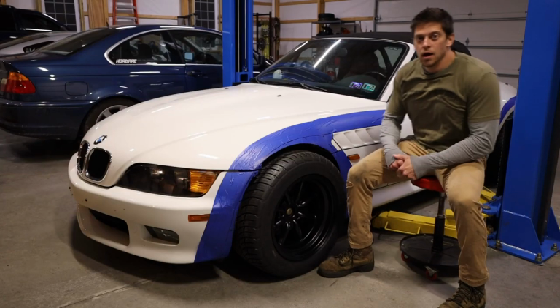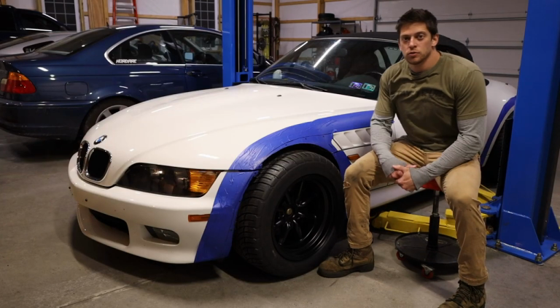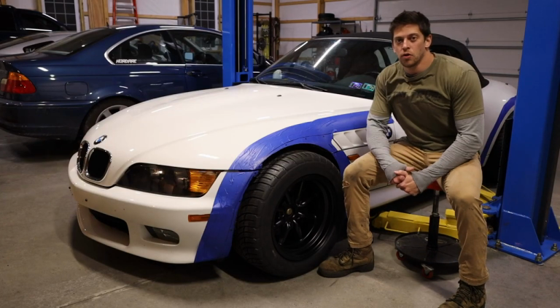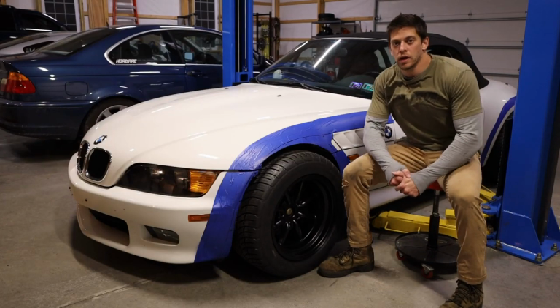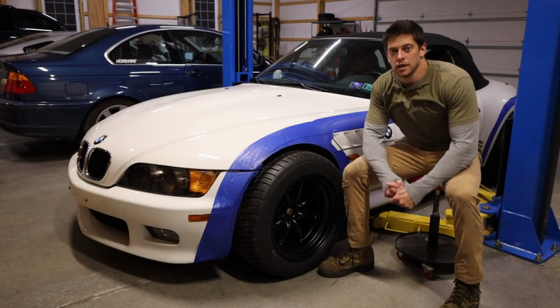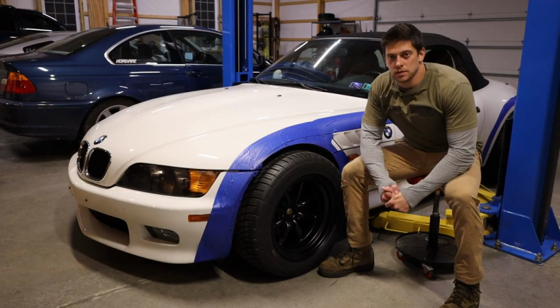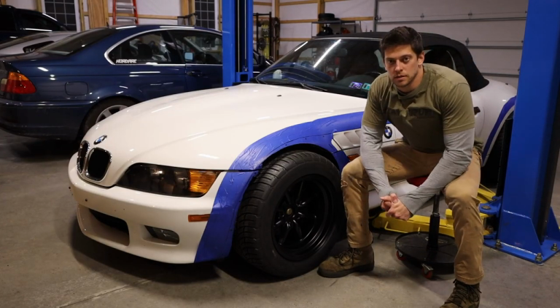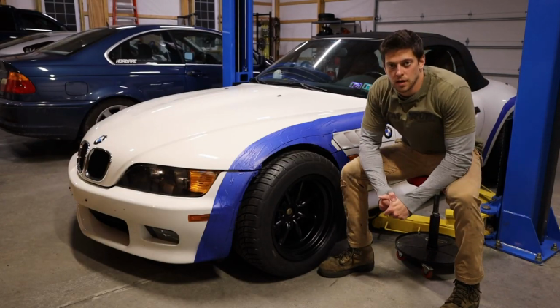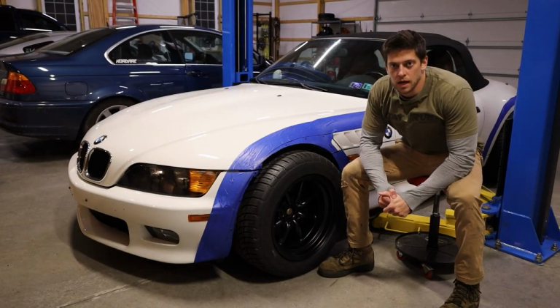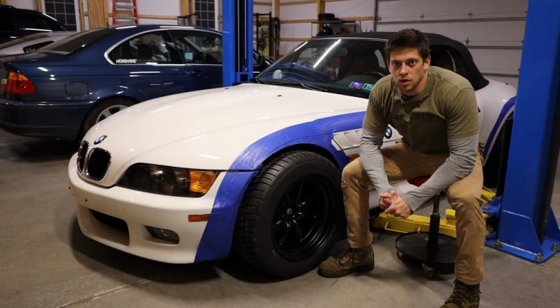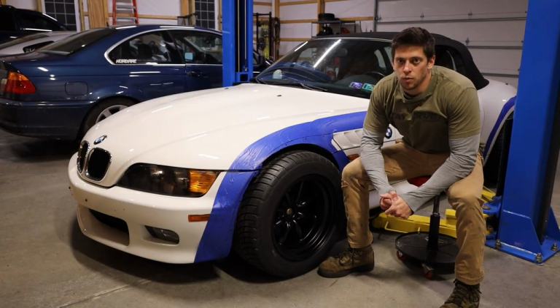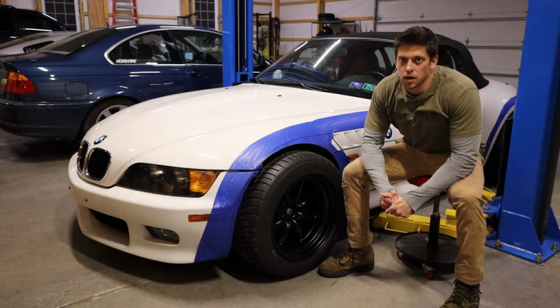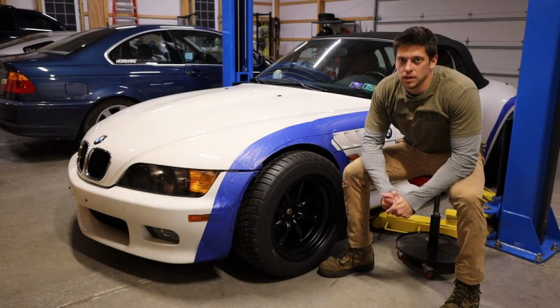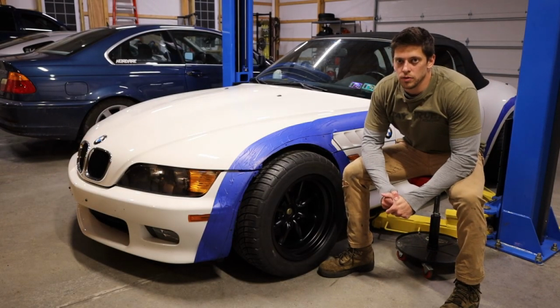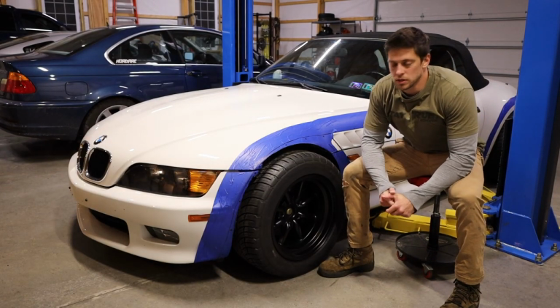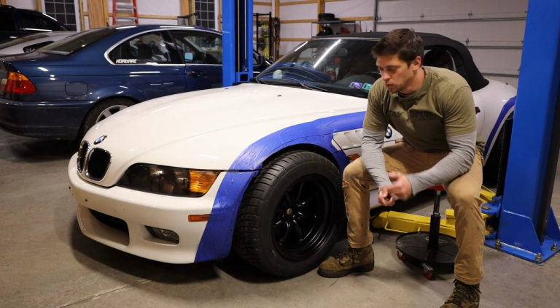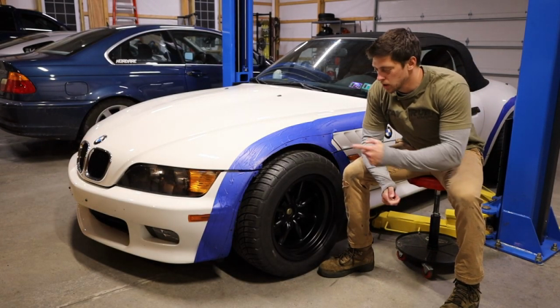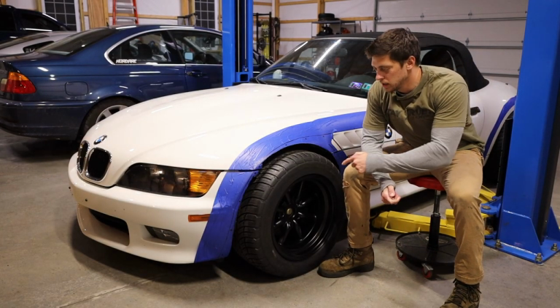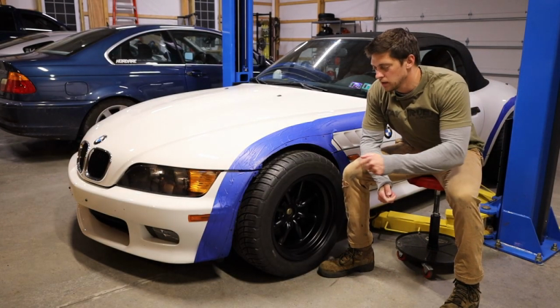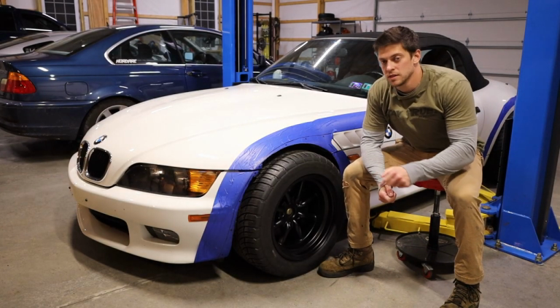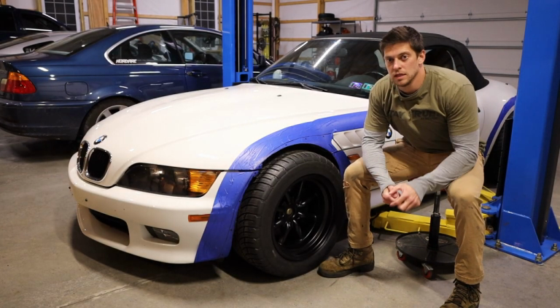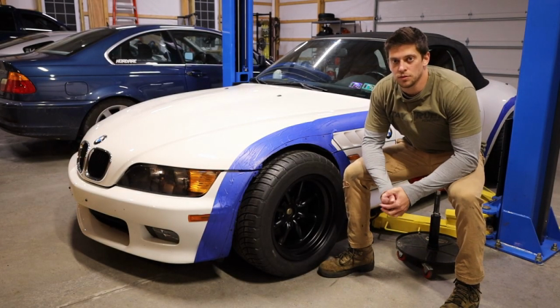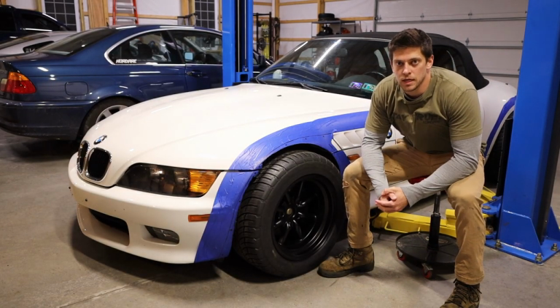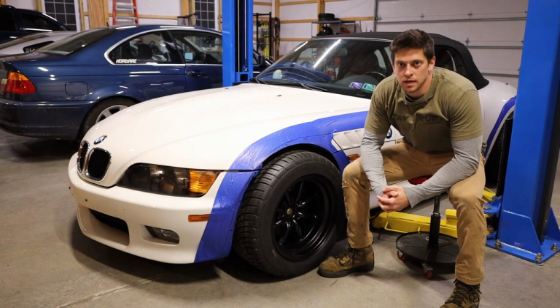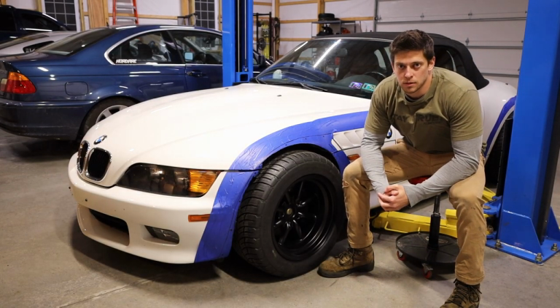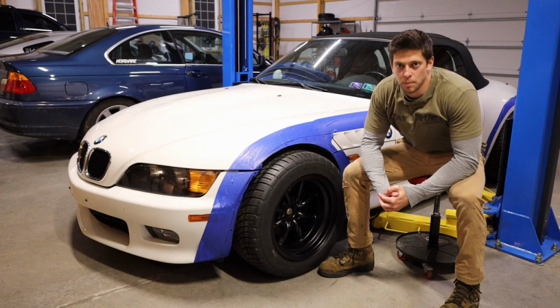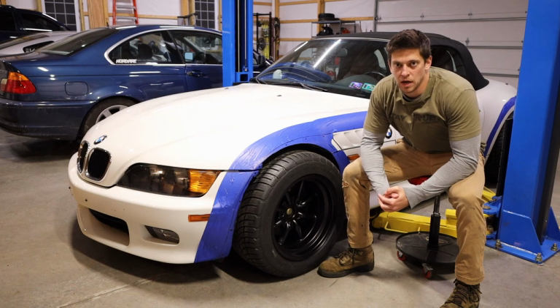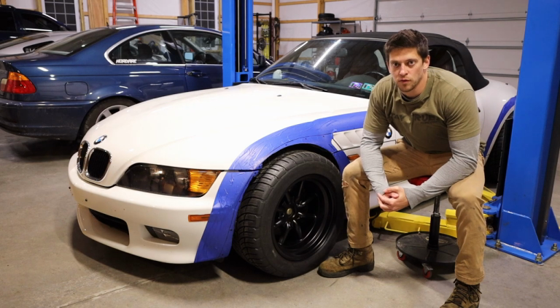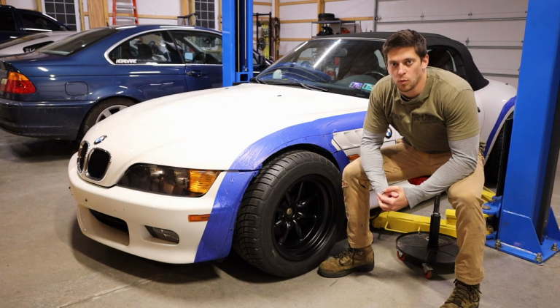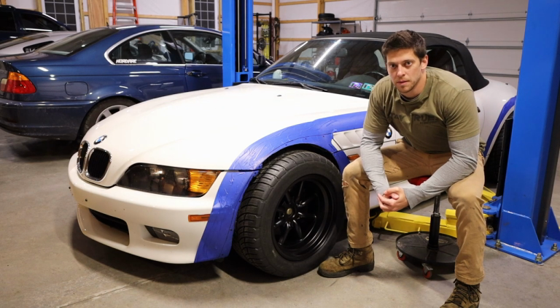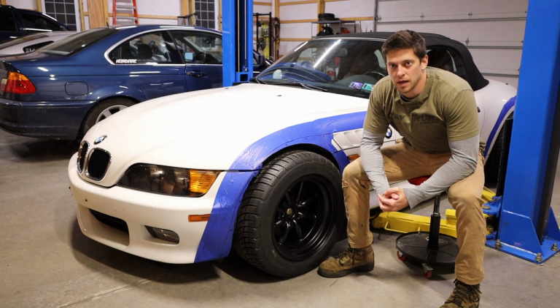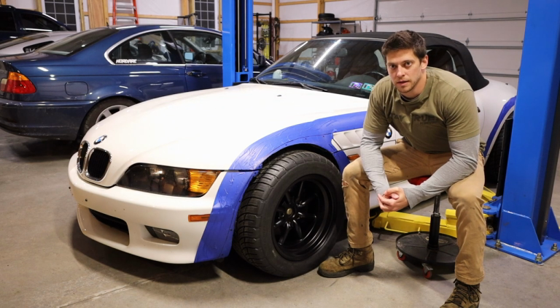What's going on guys? Today we're going to be doing some more cutting on the Z3 to prepare for the wide body.